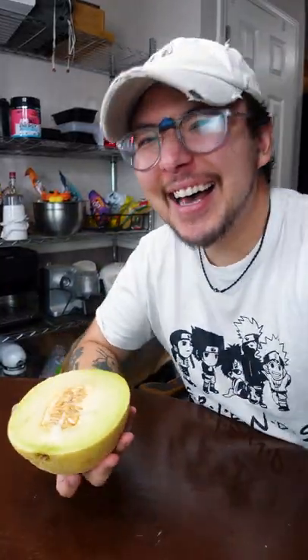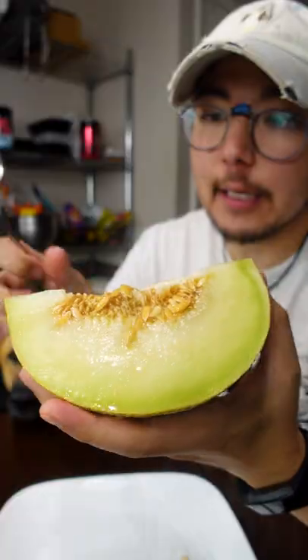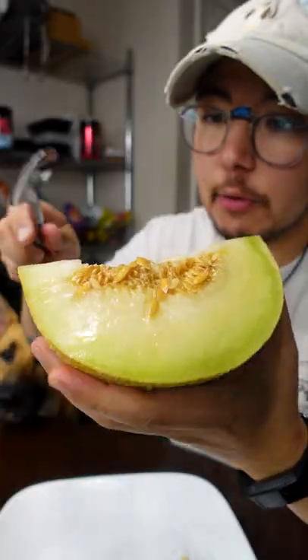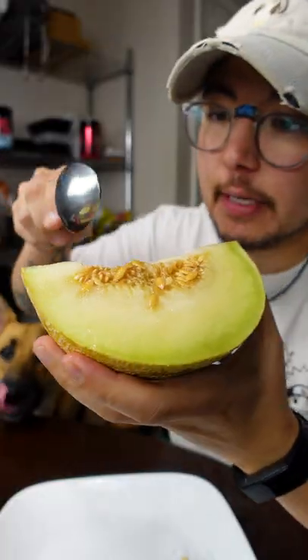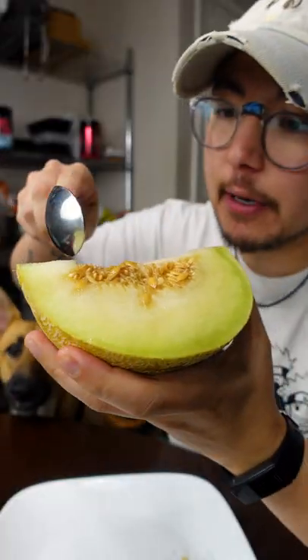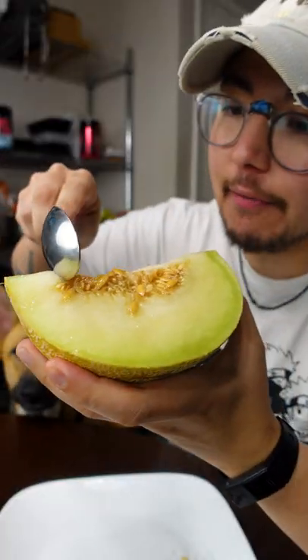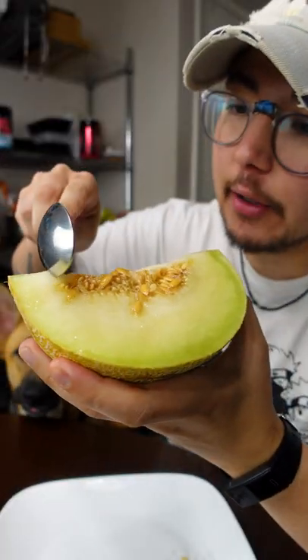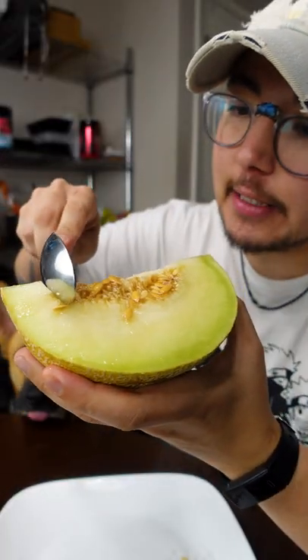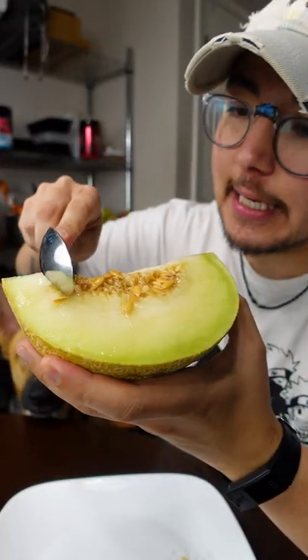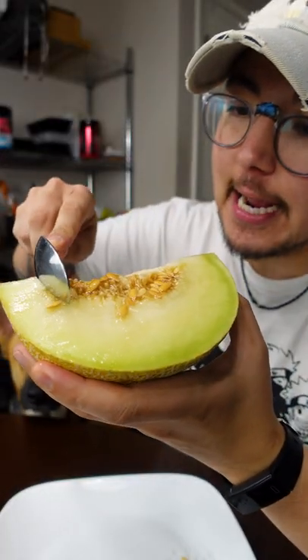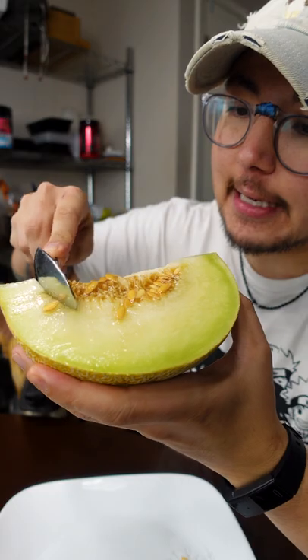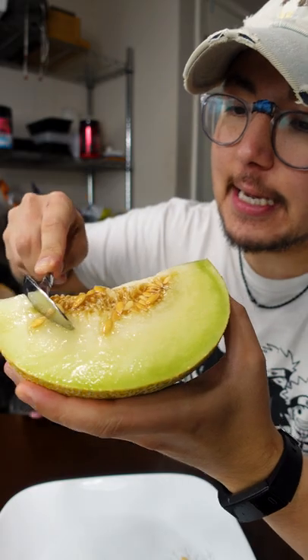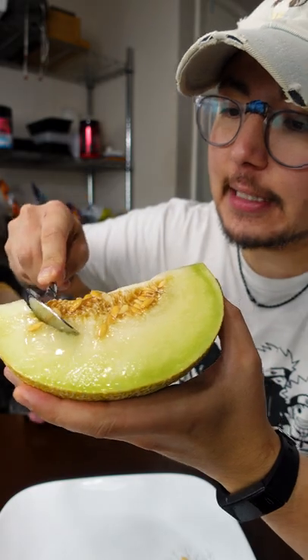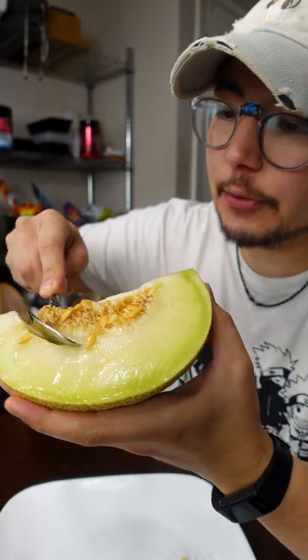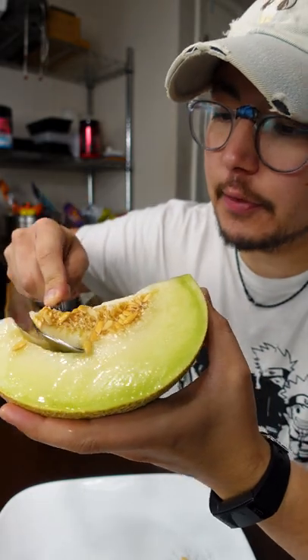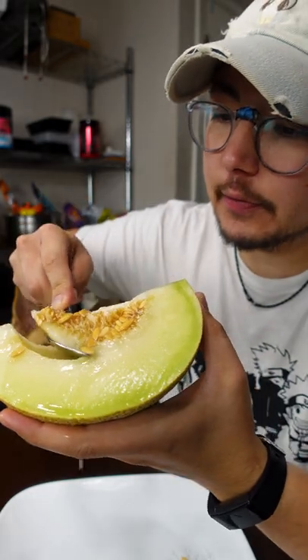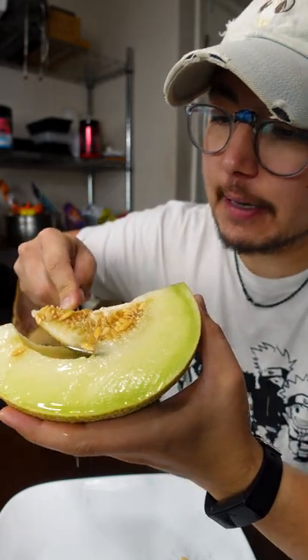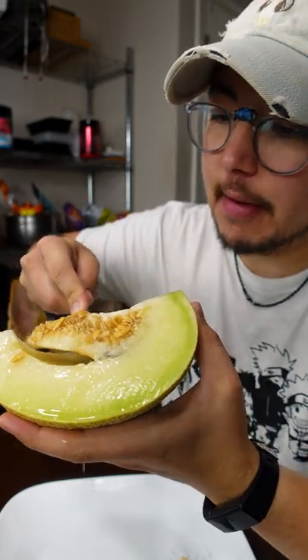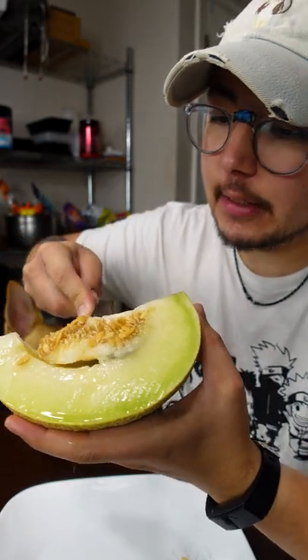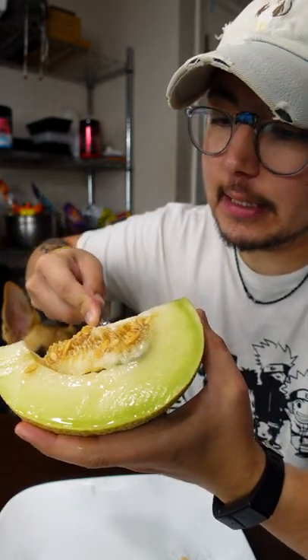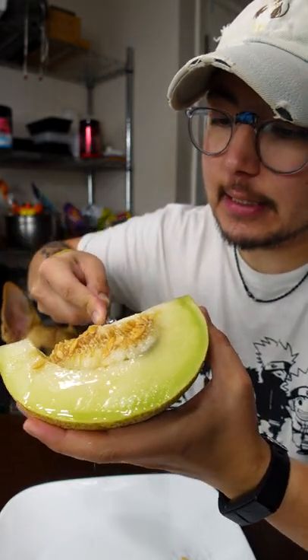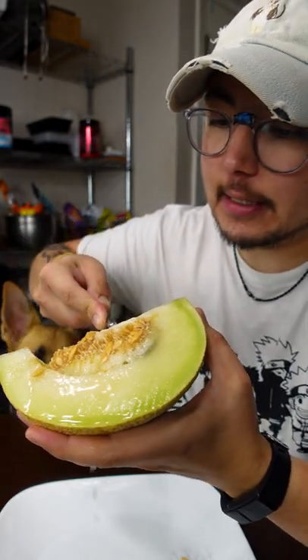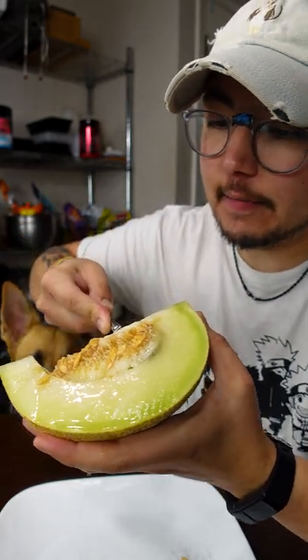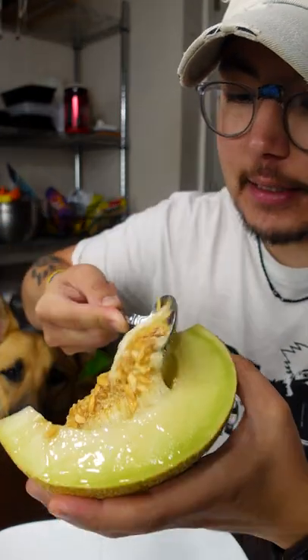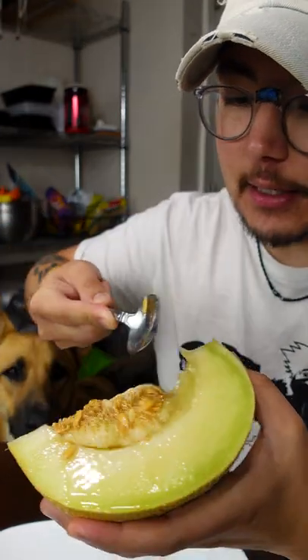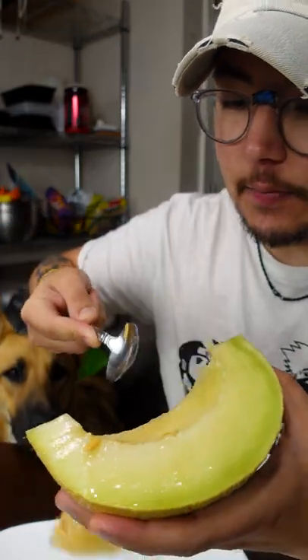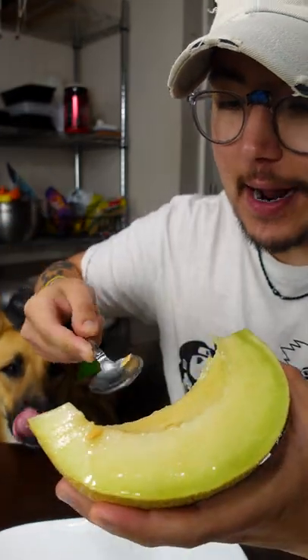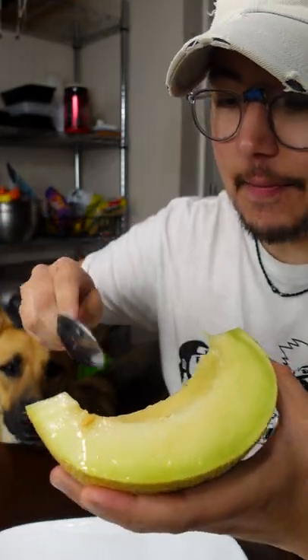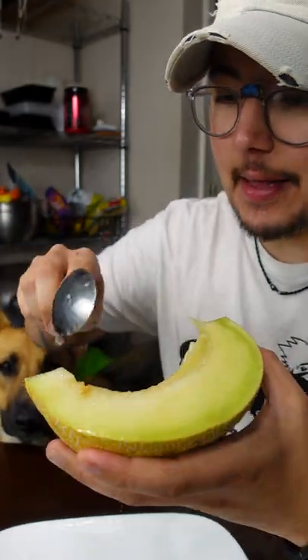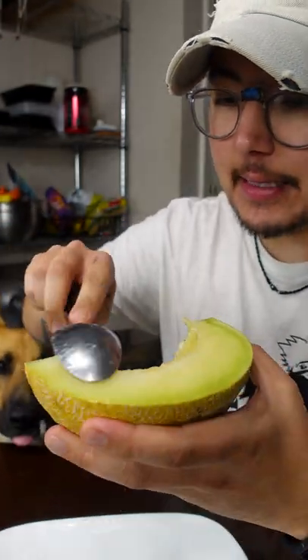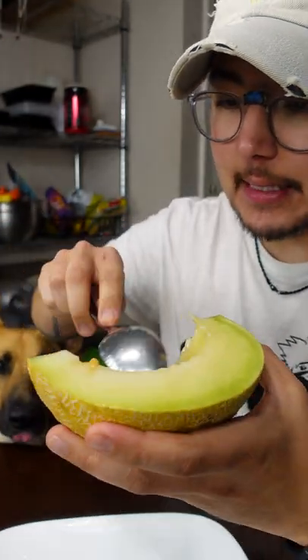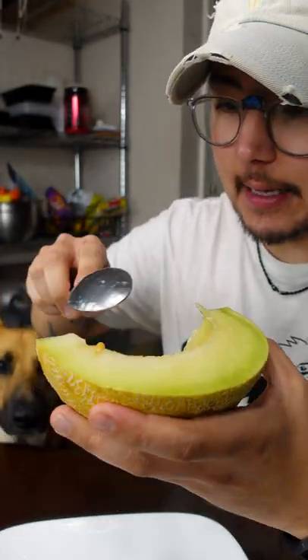I like when people have all these techniques to remove melon seeds and stuff. Just scoop it out, man — that's it.